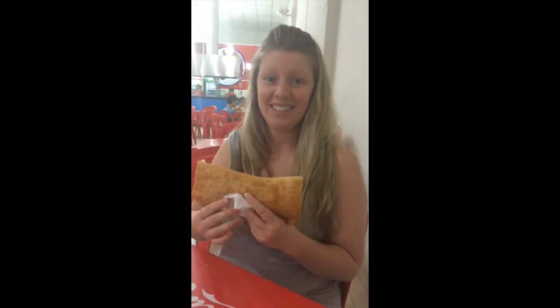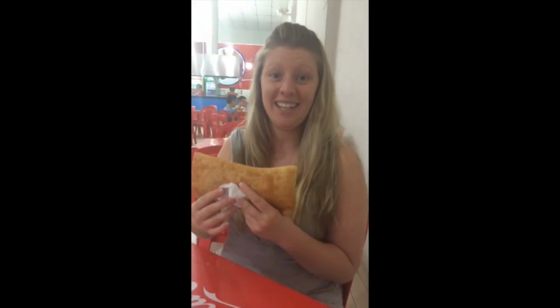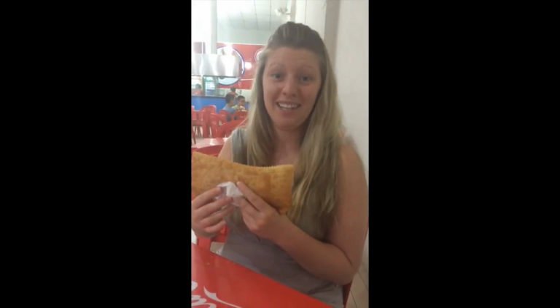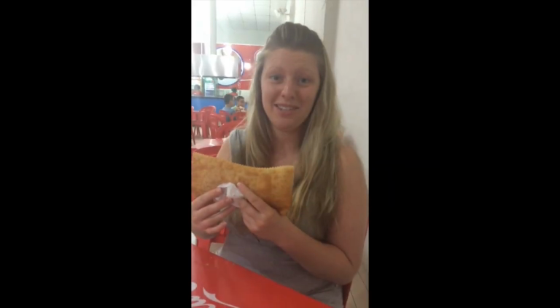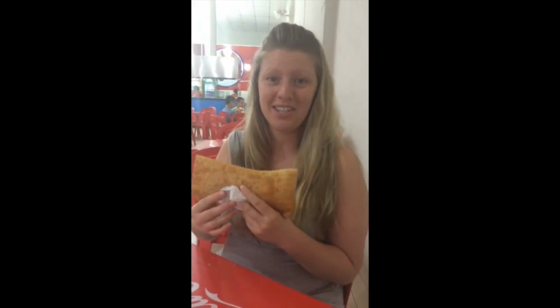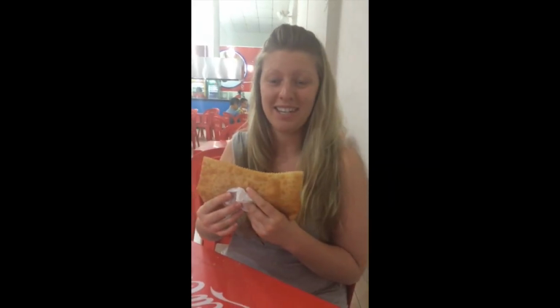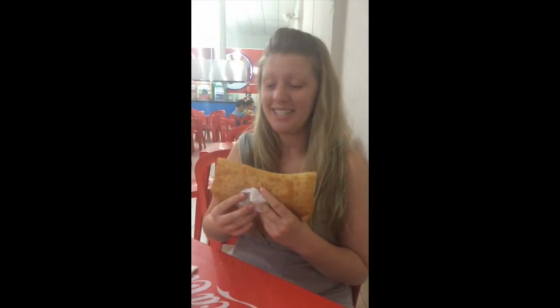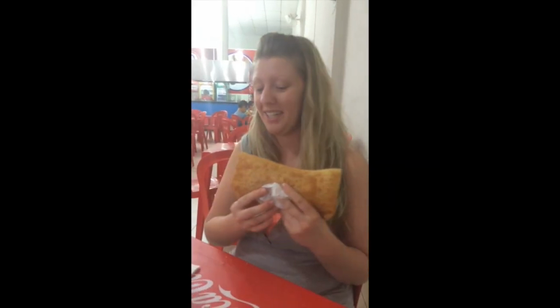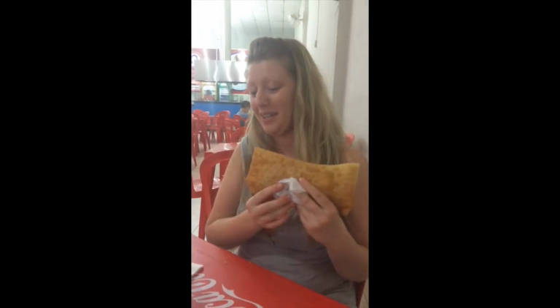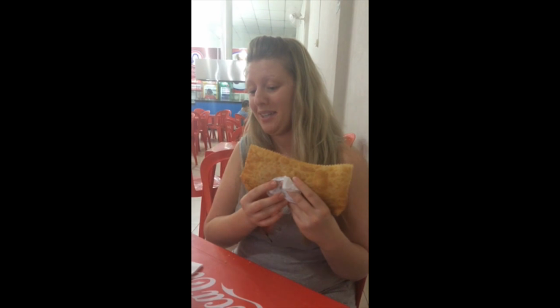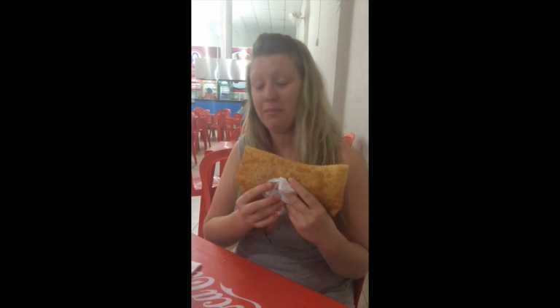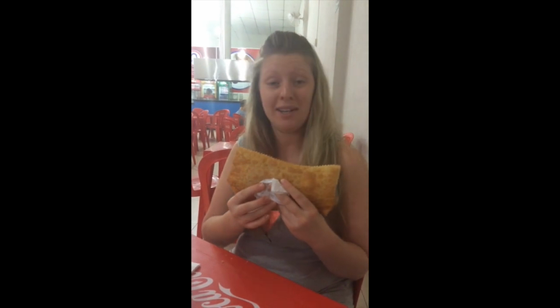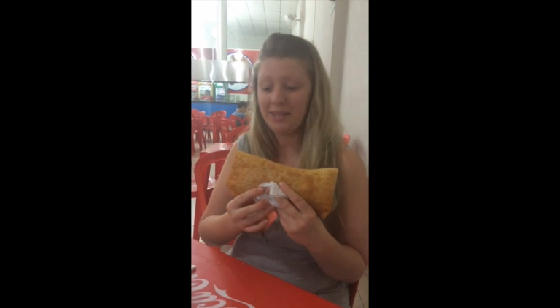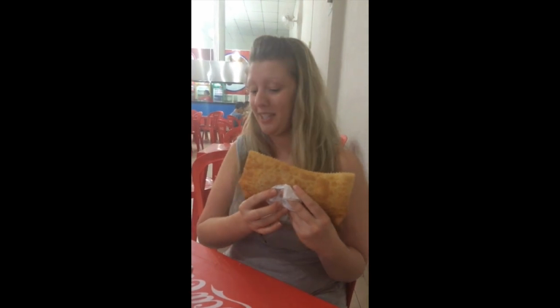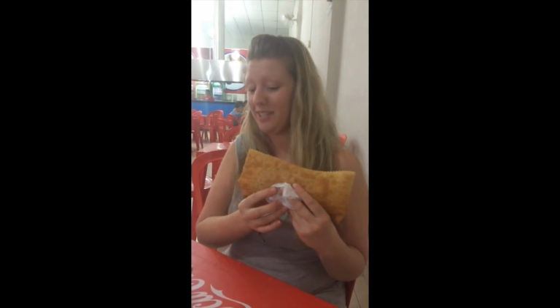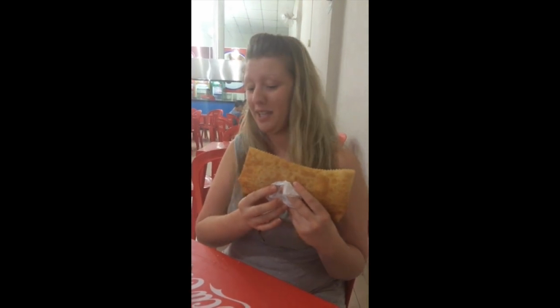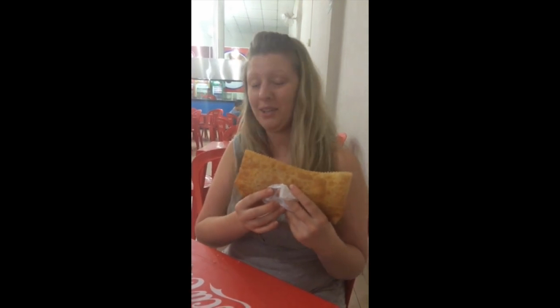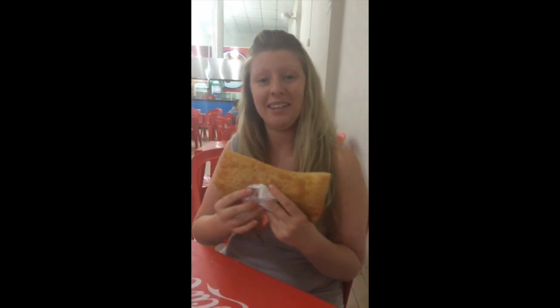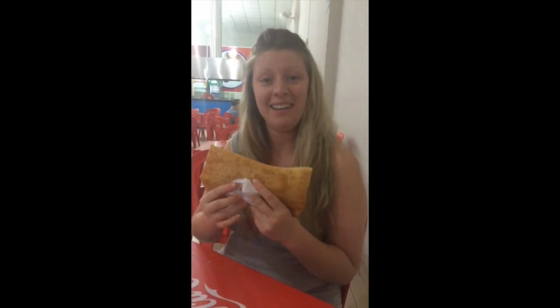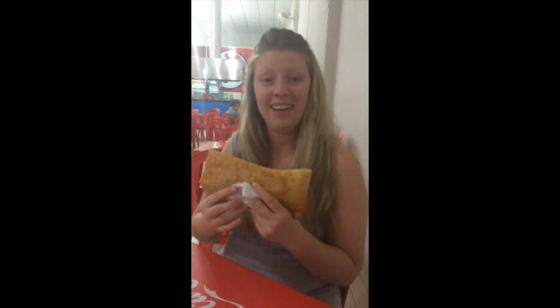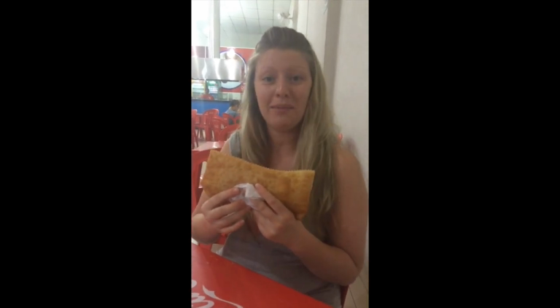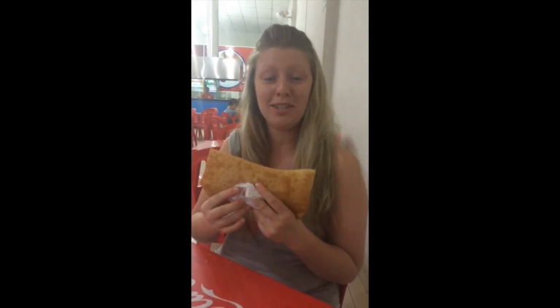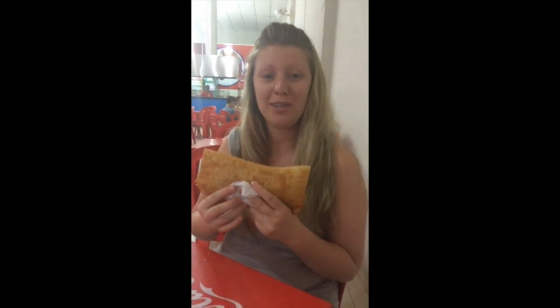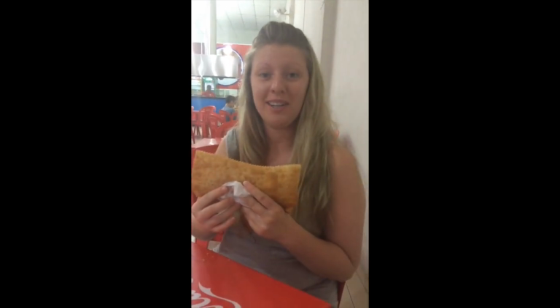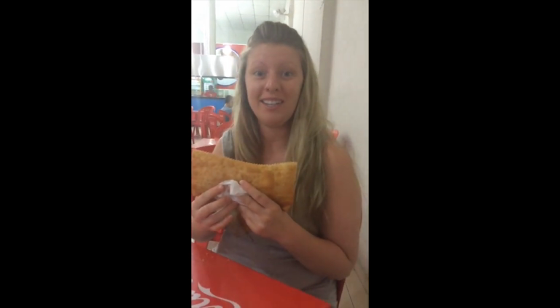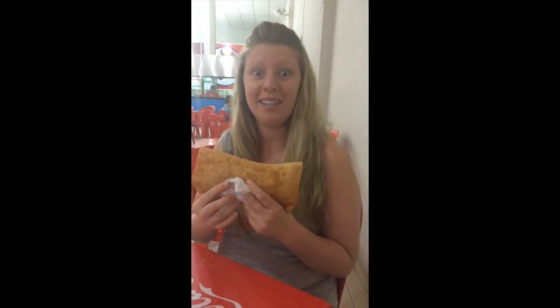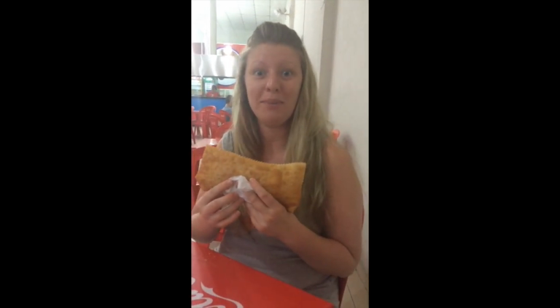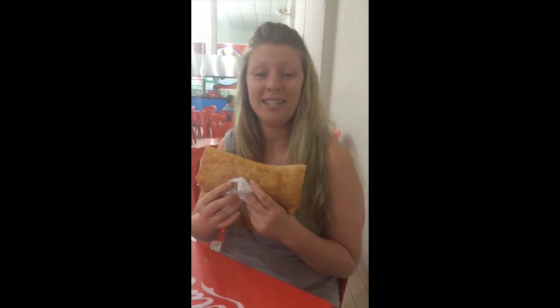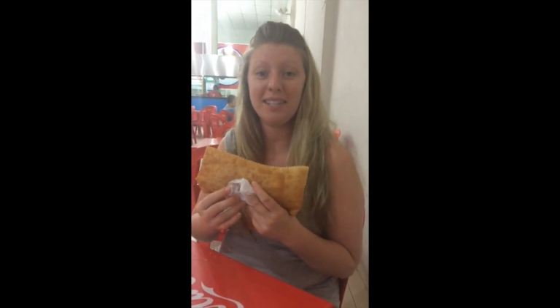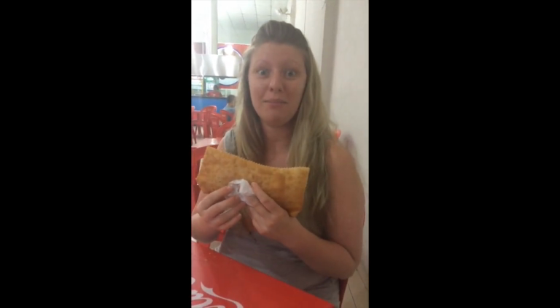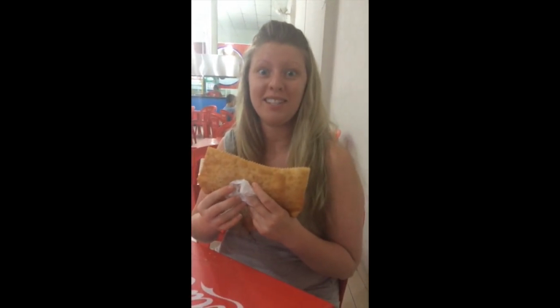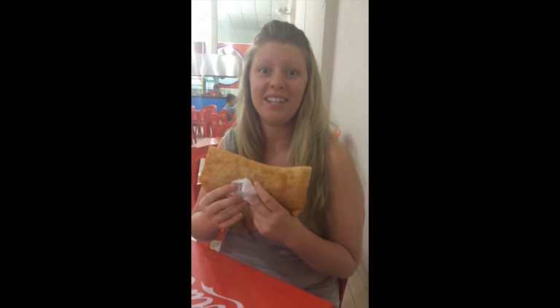Today I'm going to show you guys. I'm at Pastel de Amelia. I'm going to show you how to eat a pizza pastel.